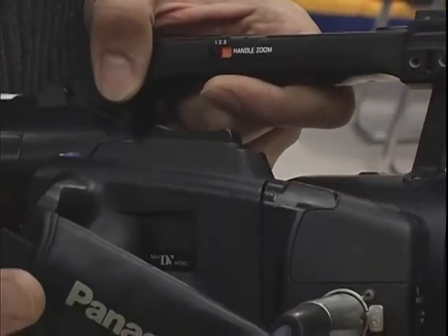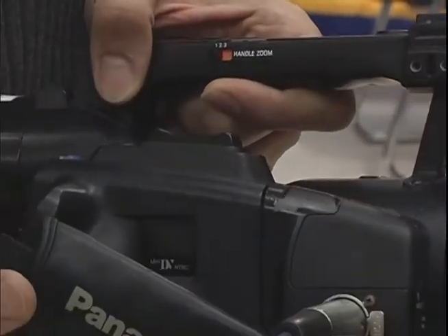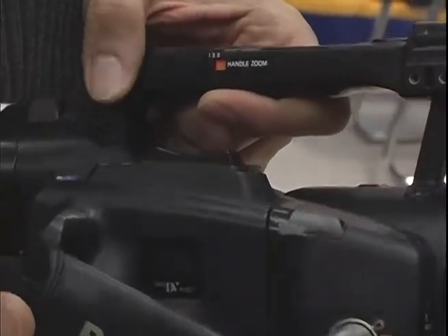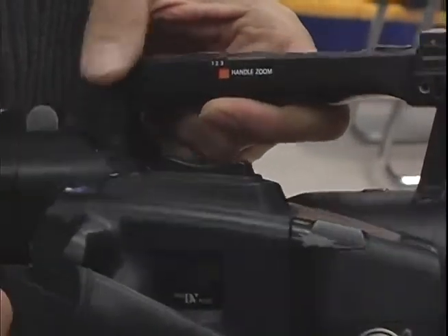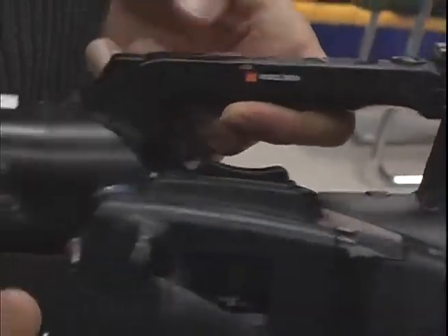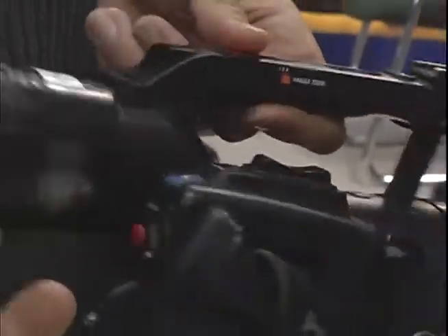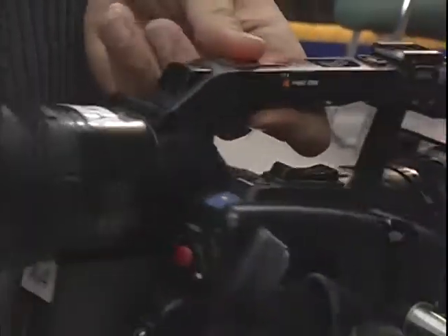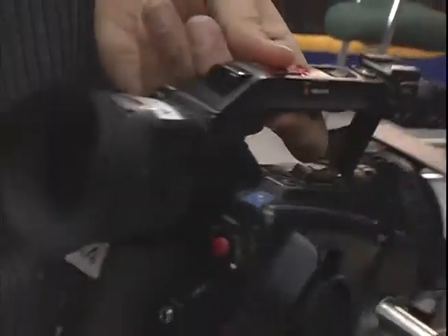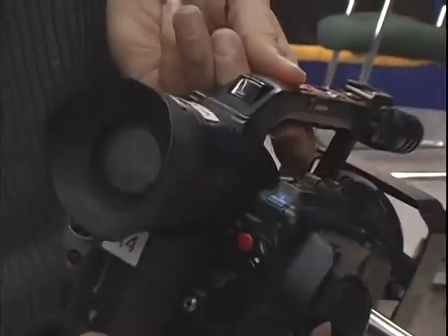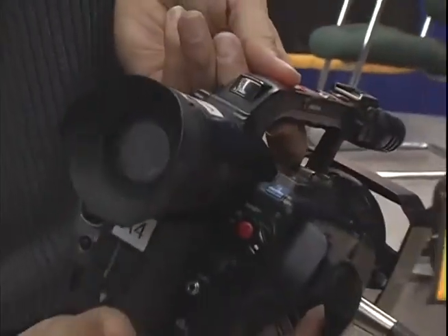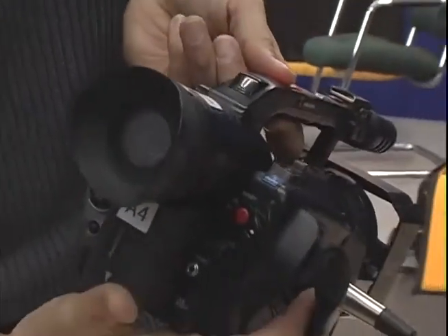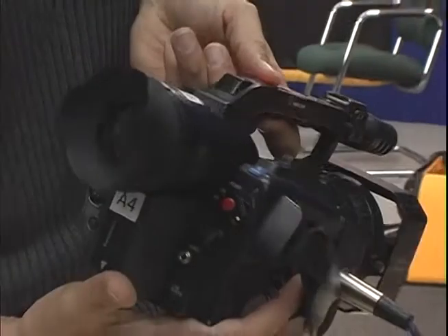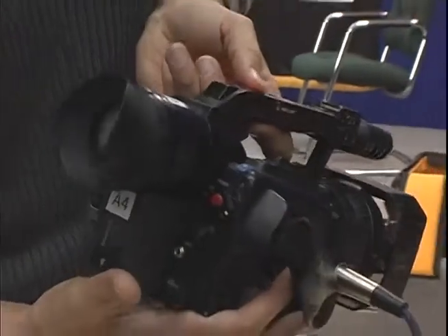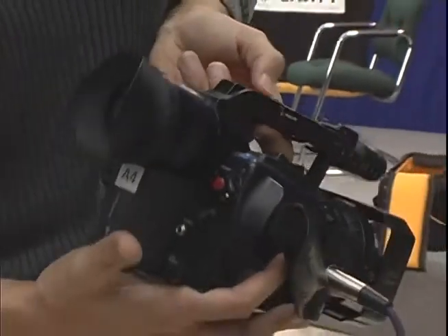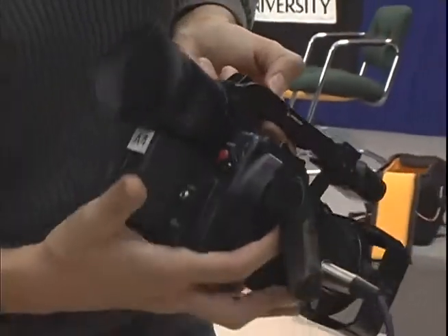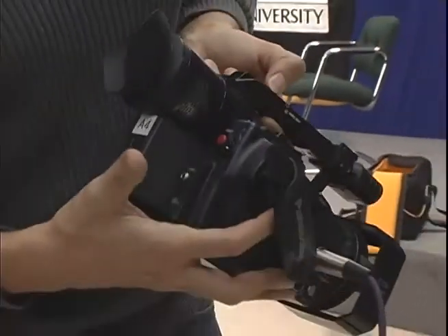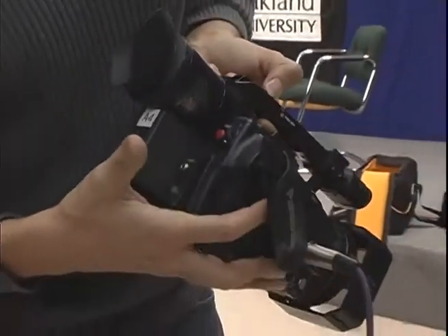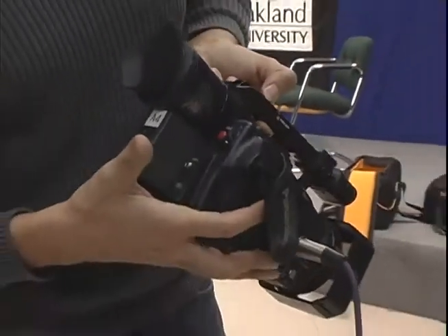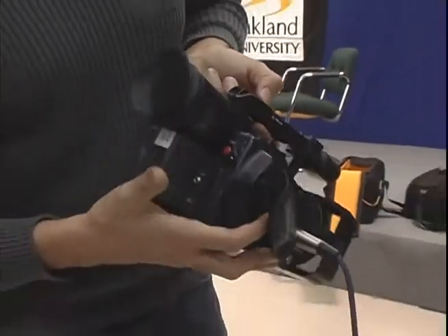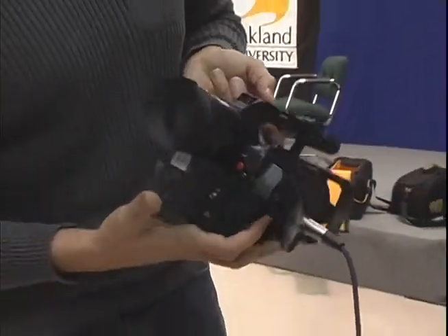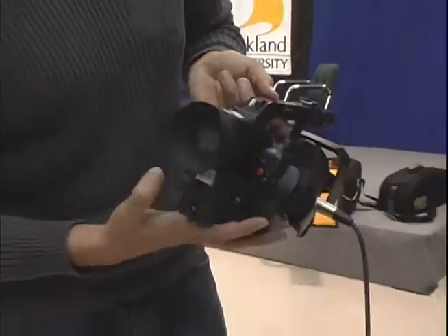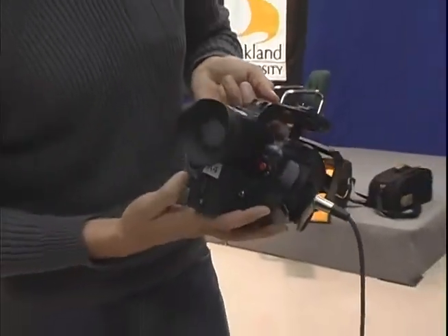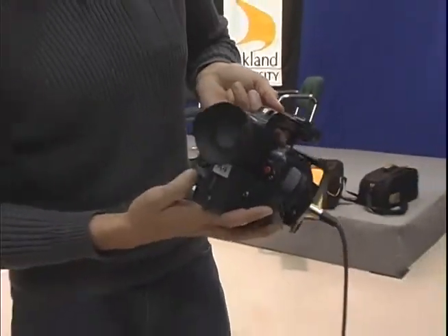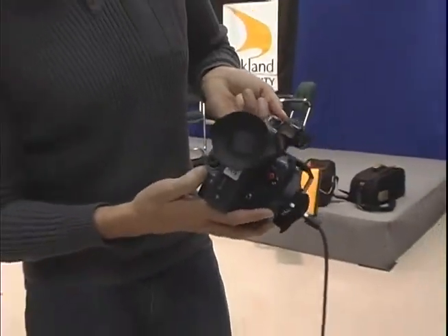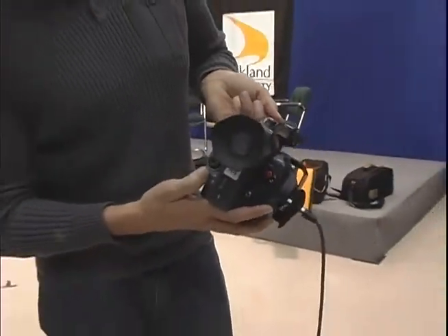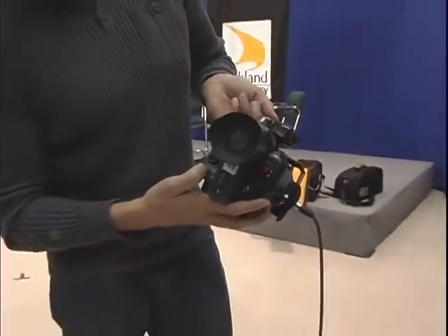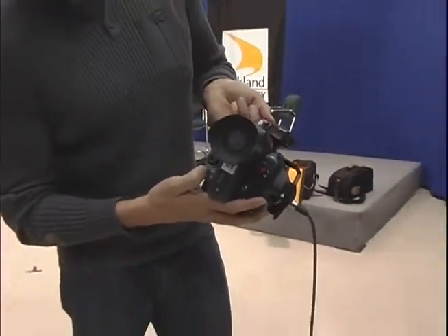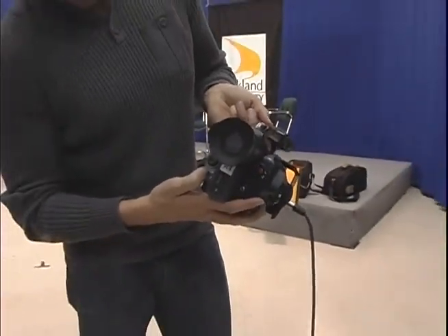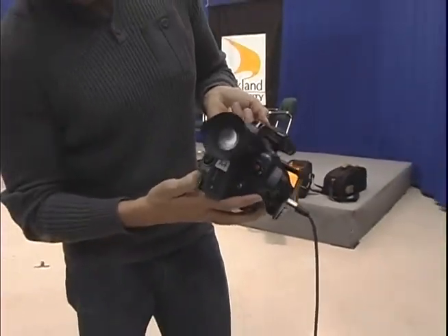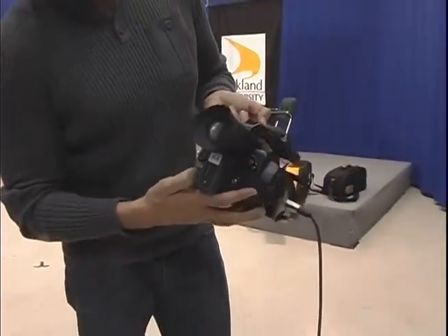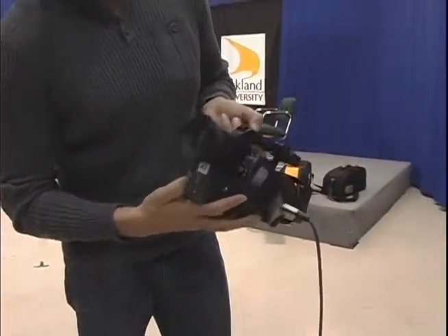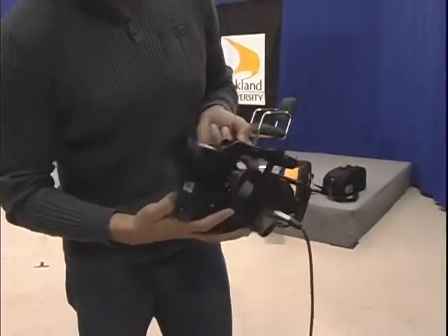So that's about it for today — that's the camera.